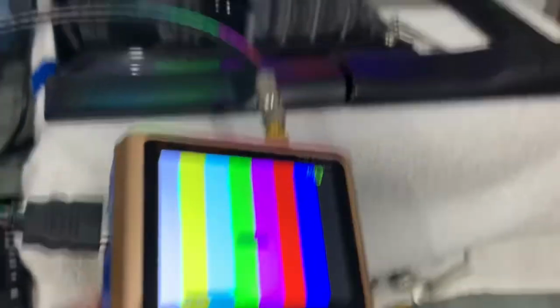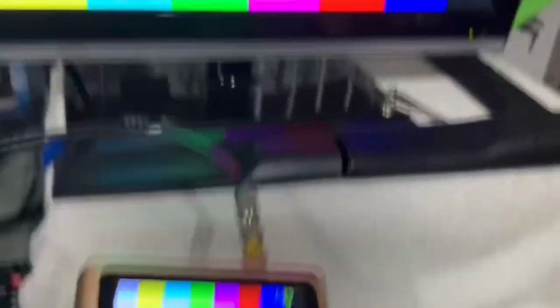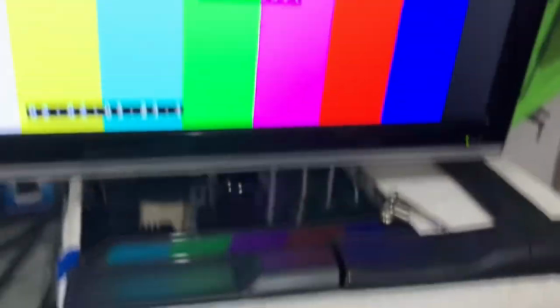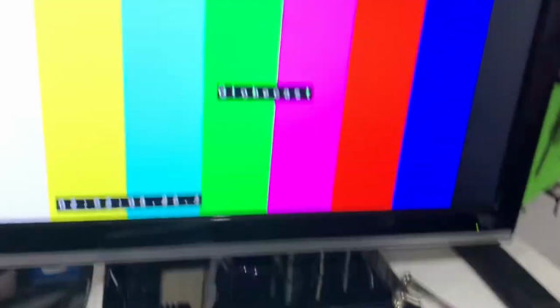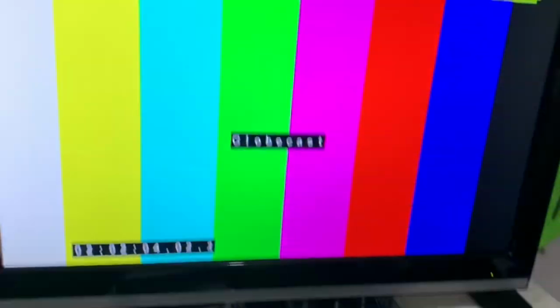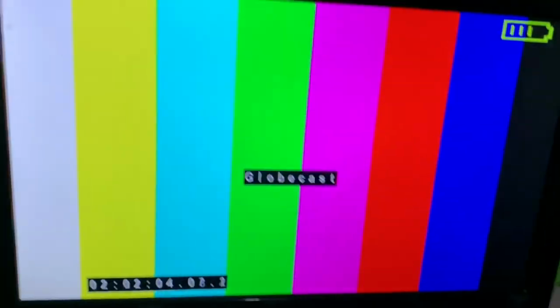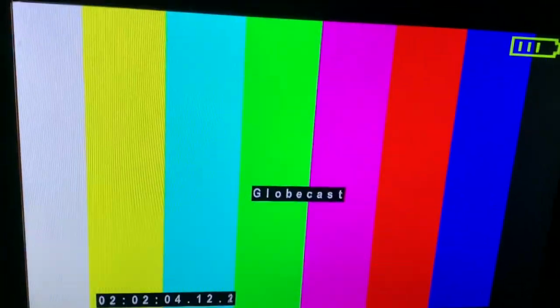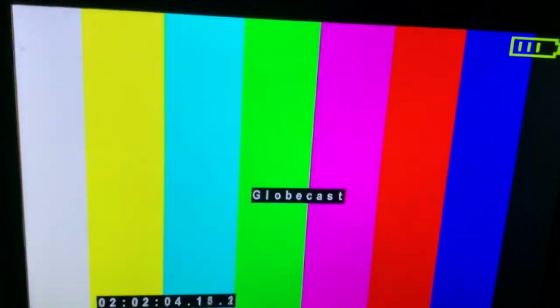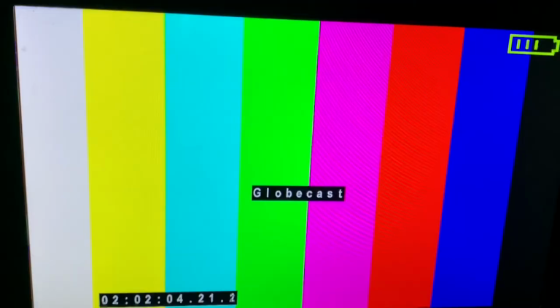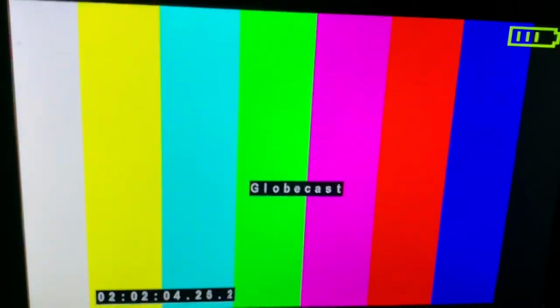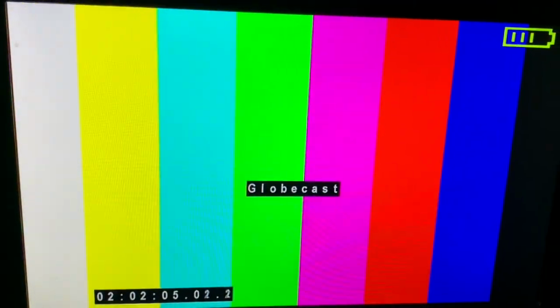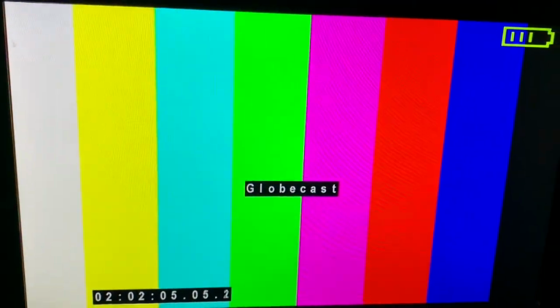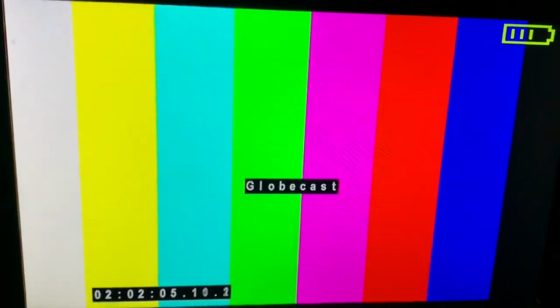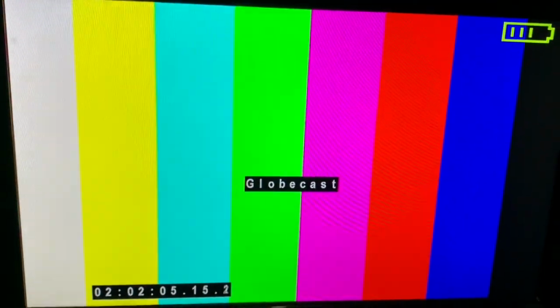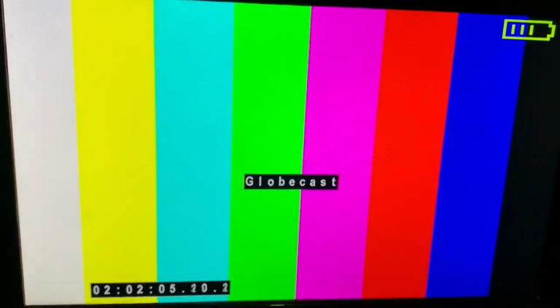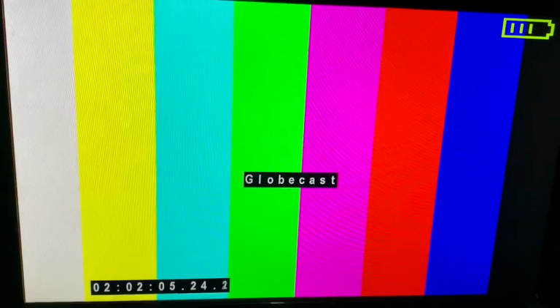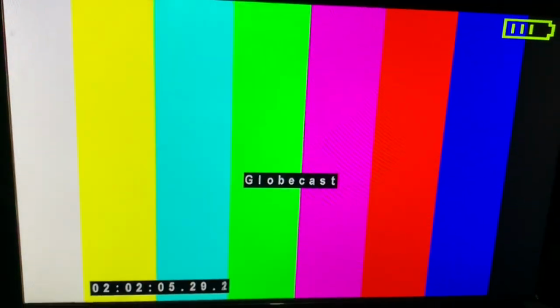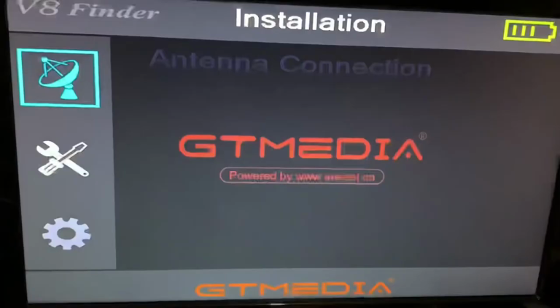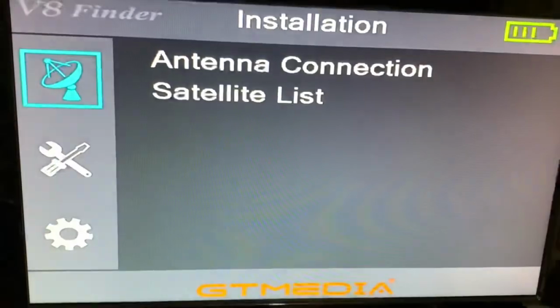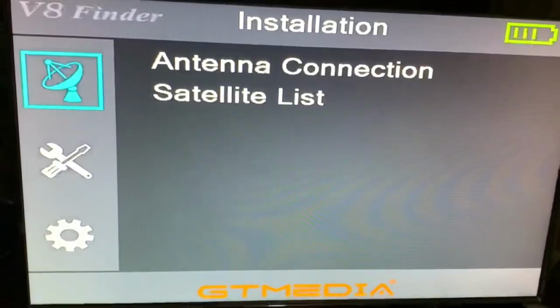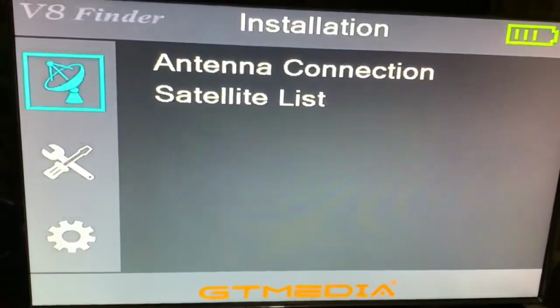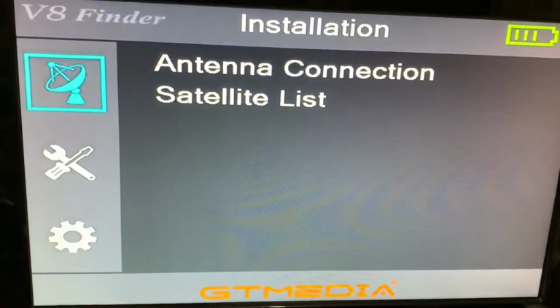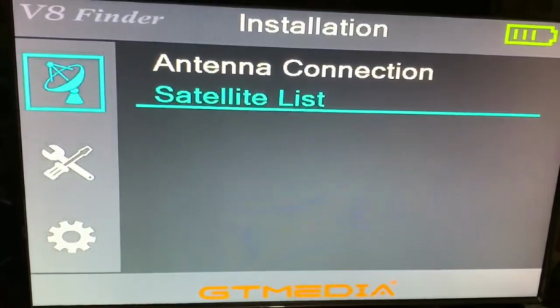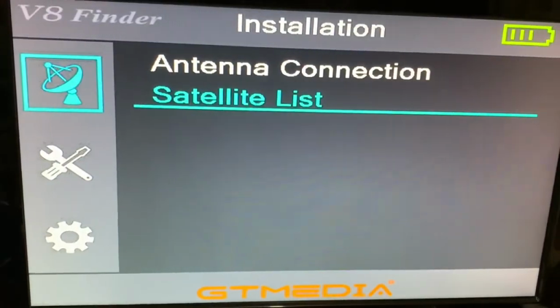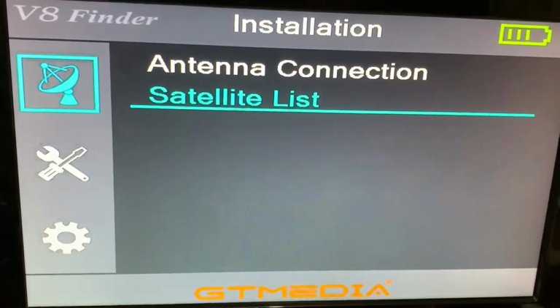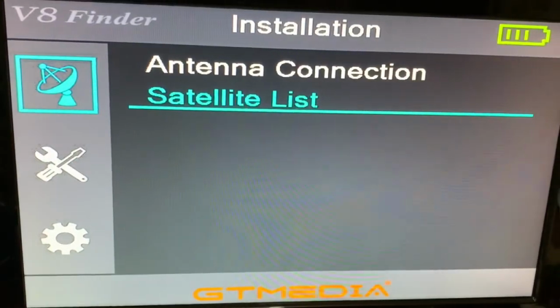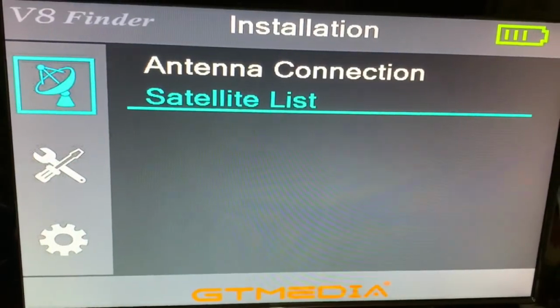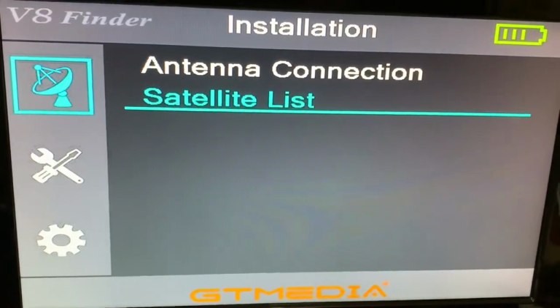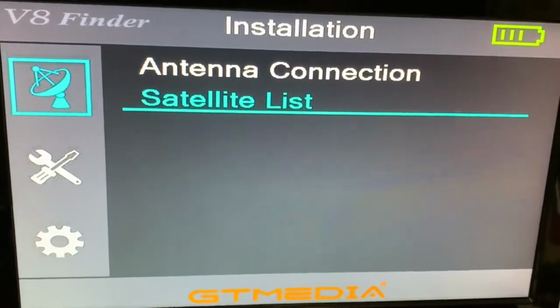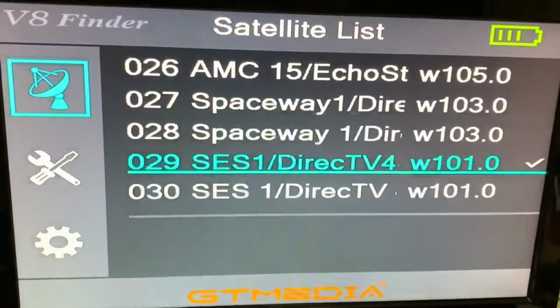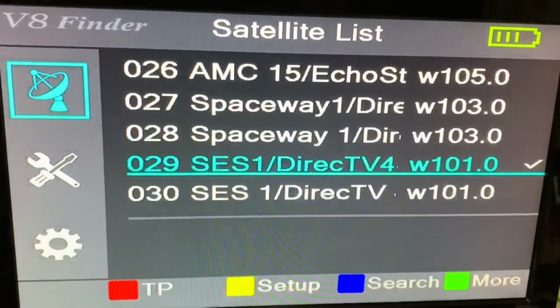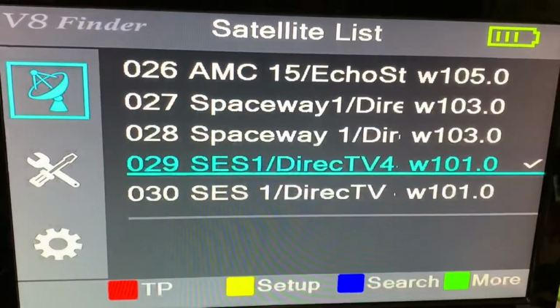Here I have the V8 Finder connected with an HDMI cable to my TV, and it really does function like a set-top receiver.